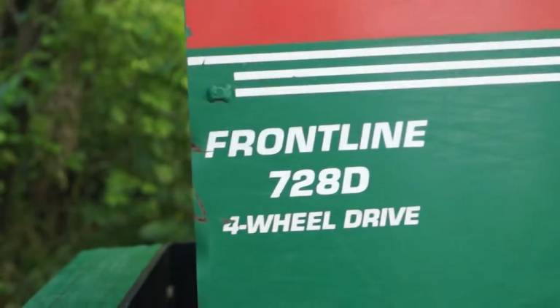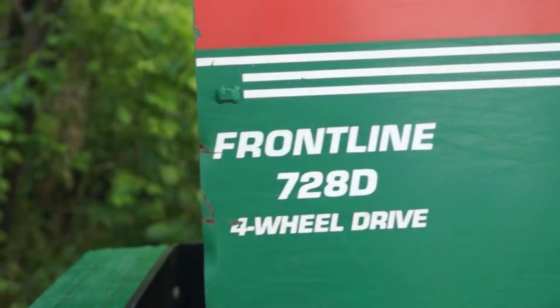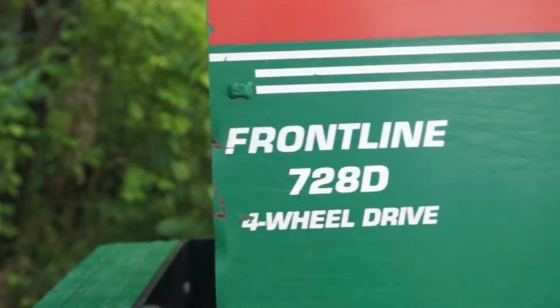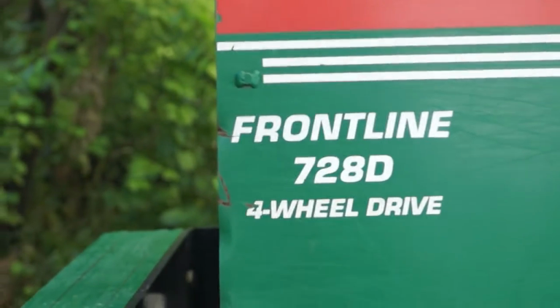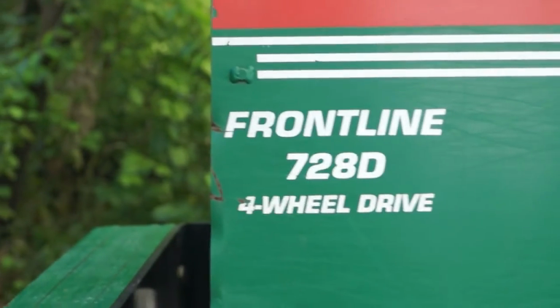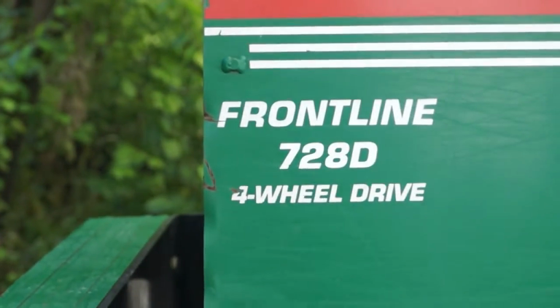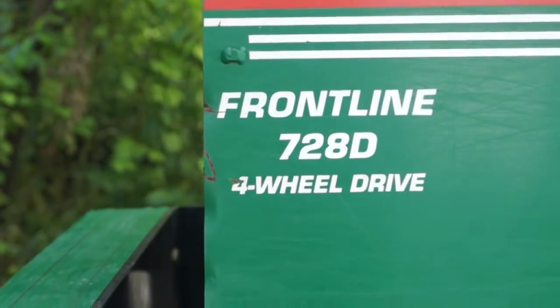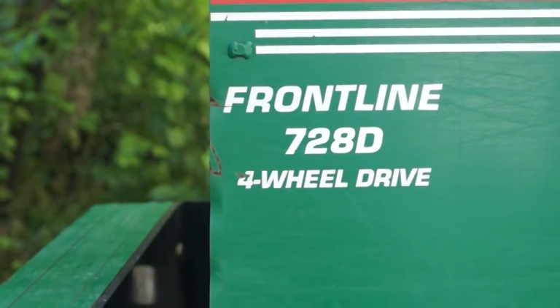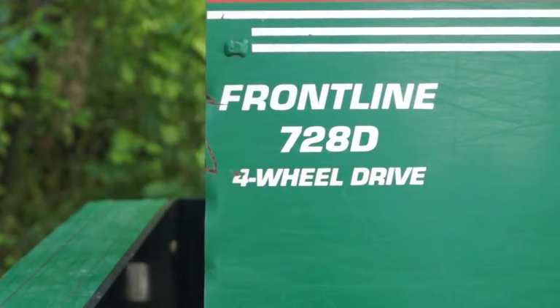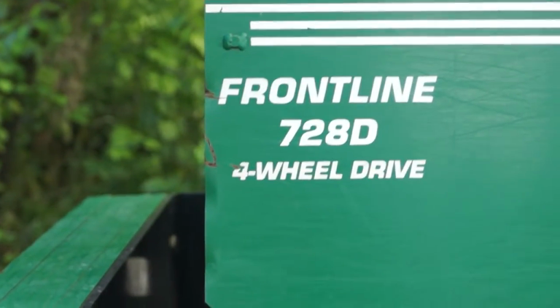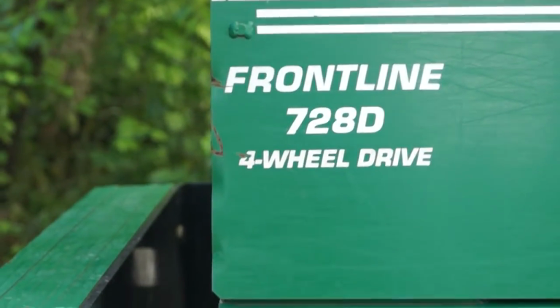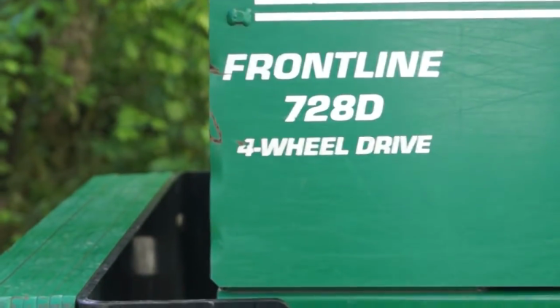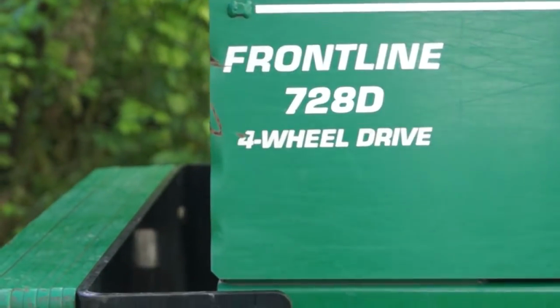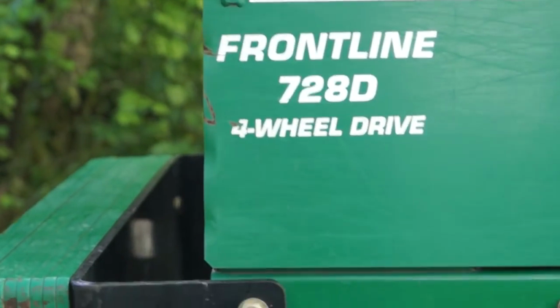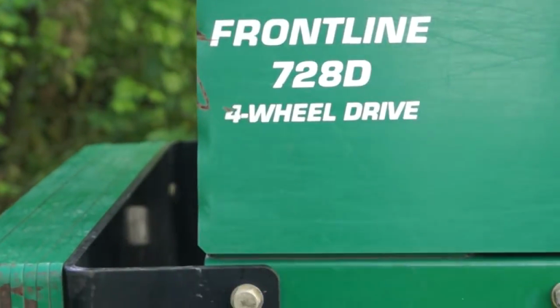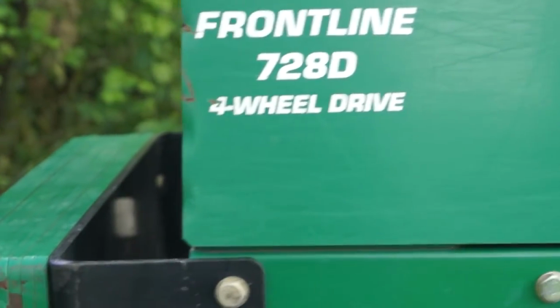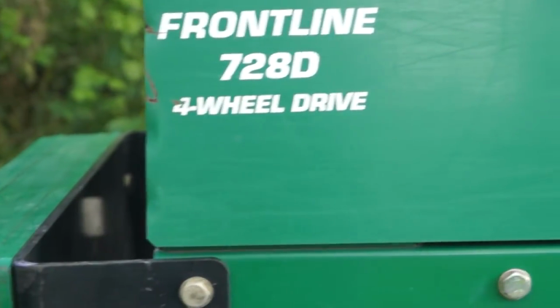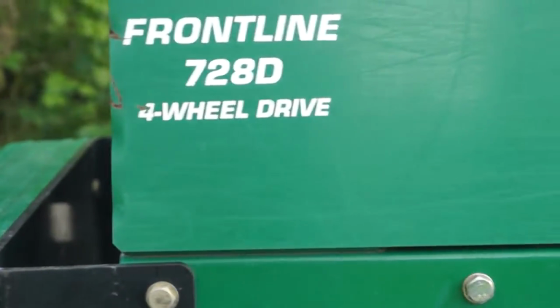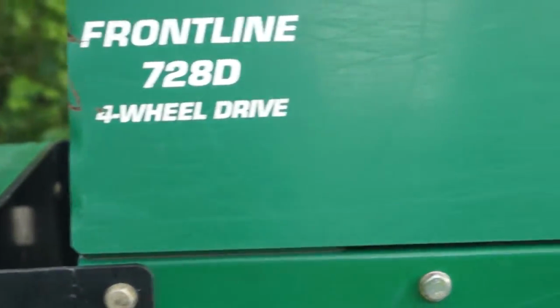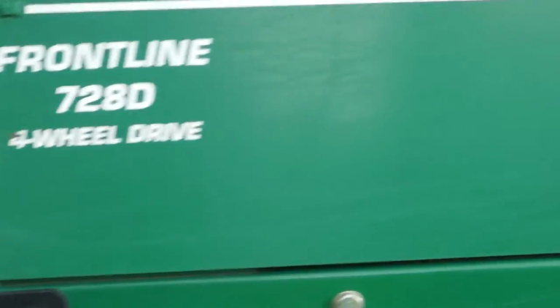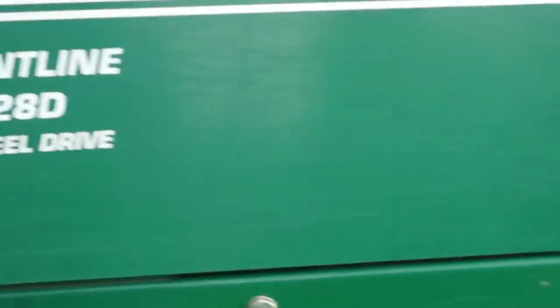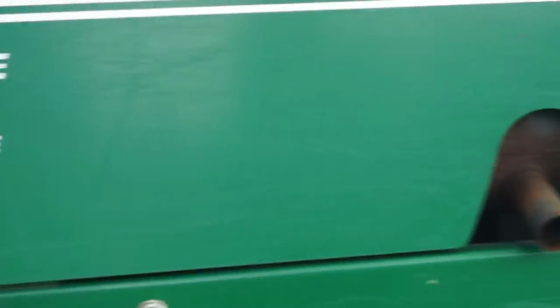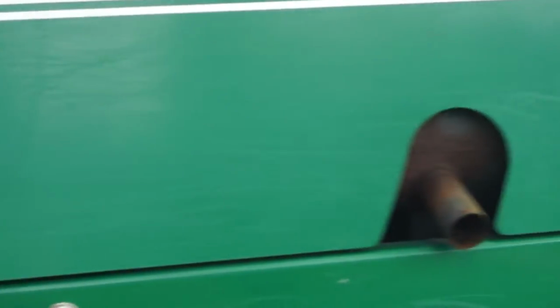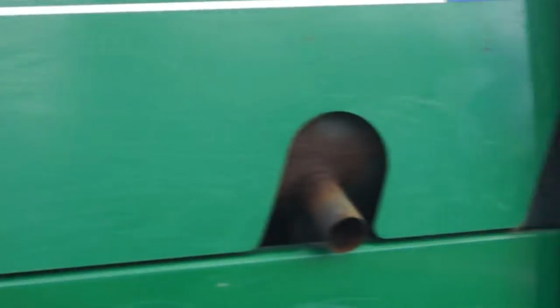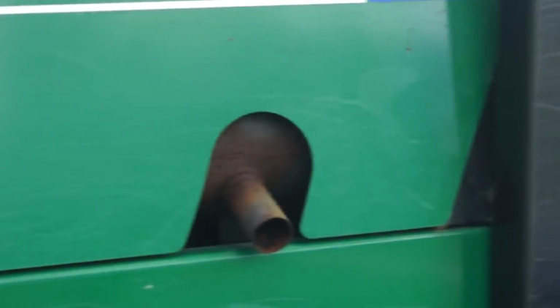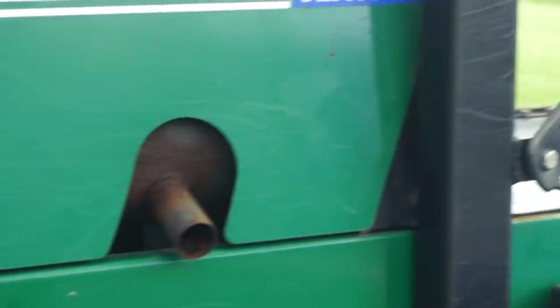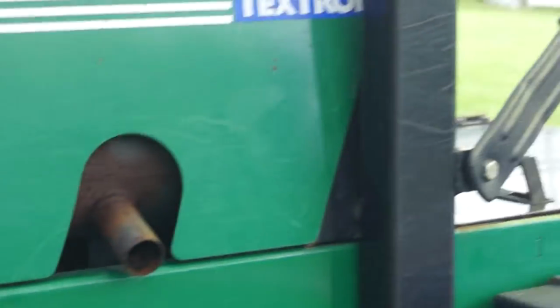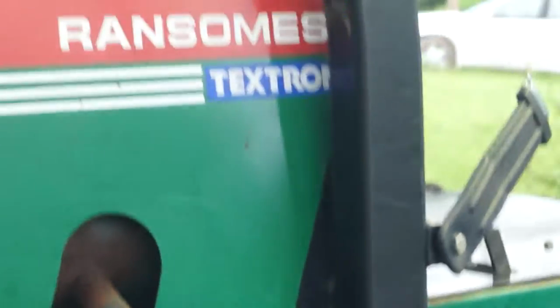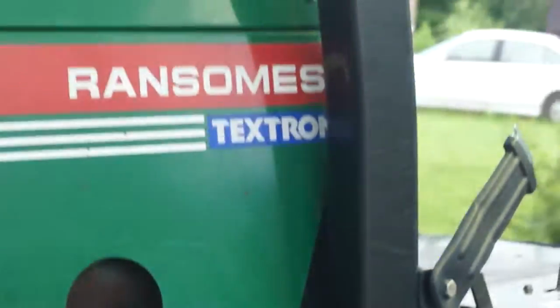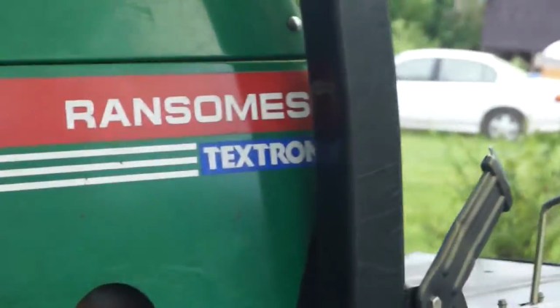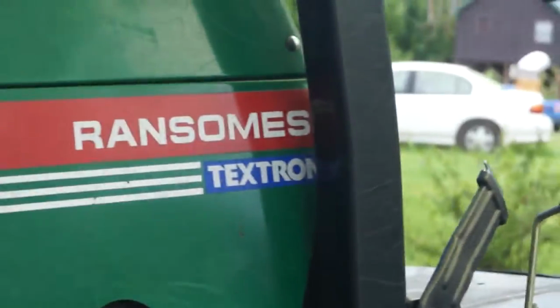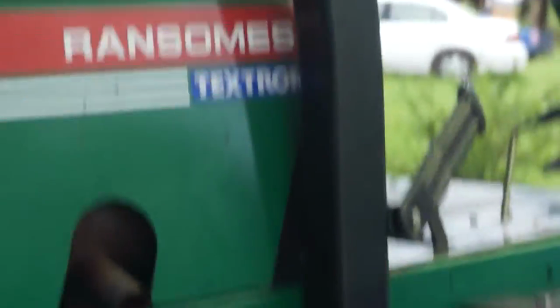The mower is a Frontline 728D, four-wheel drive, all hydraulics, so it's easy to work on.